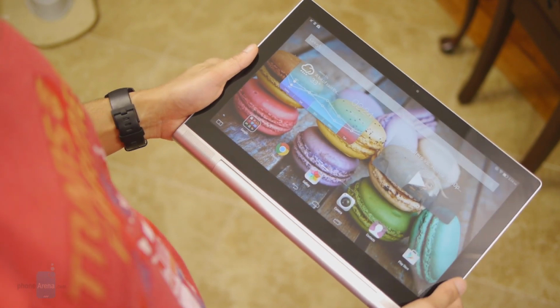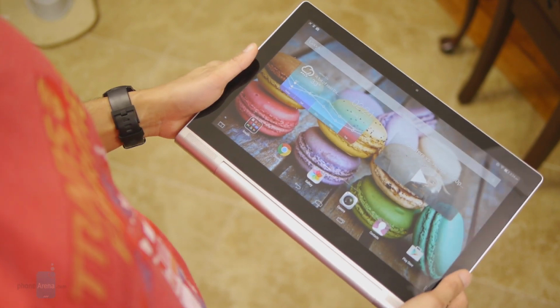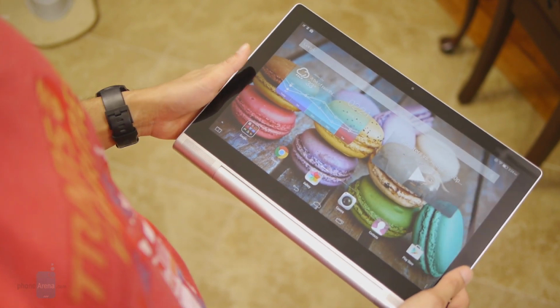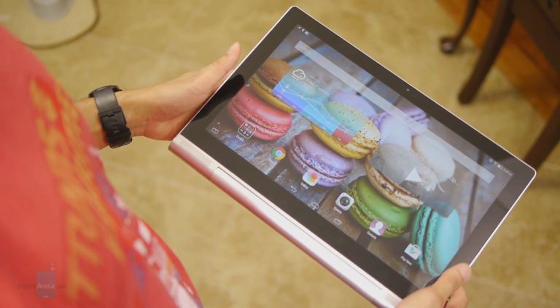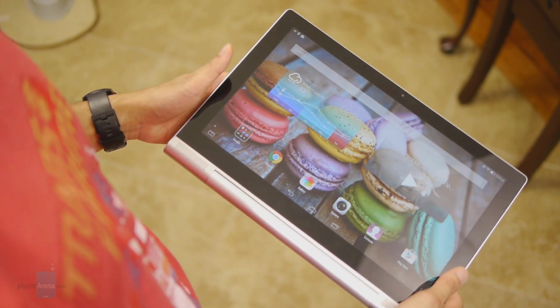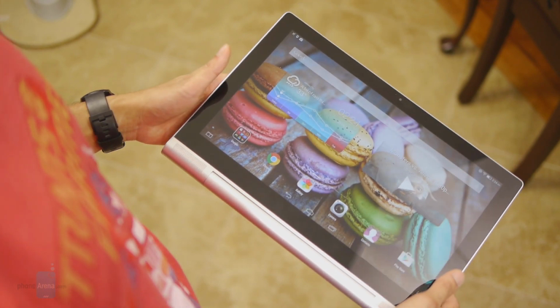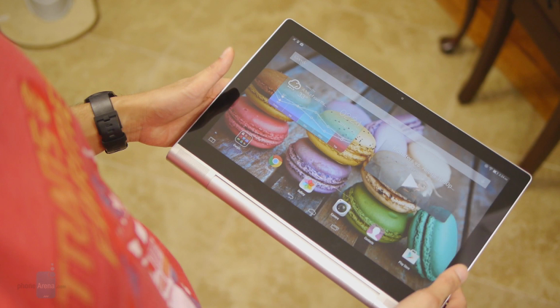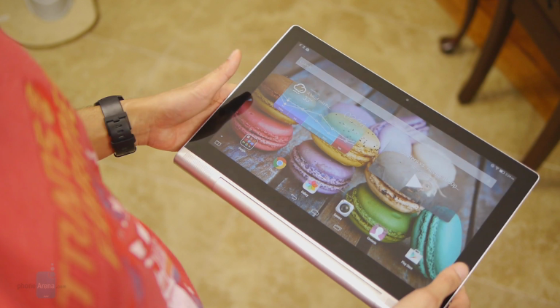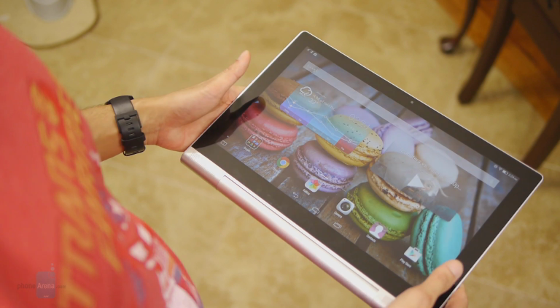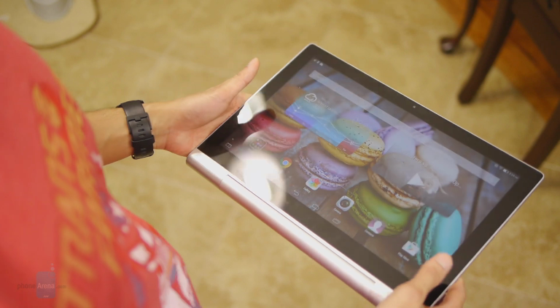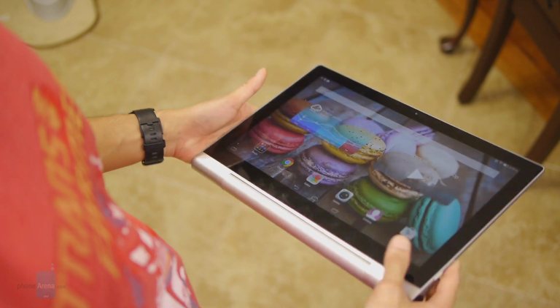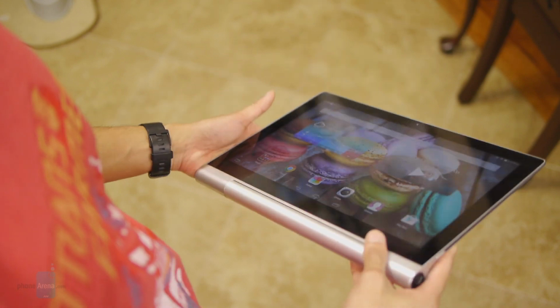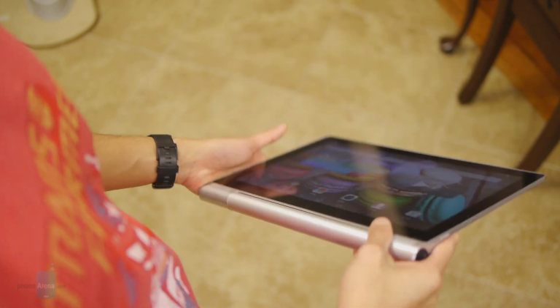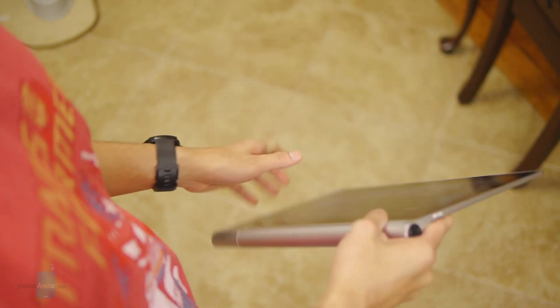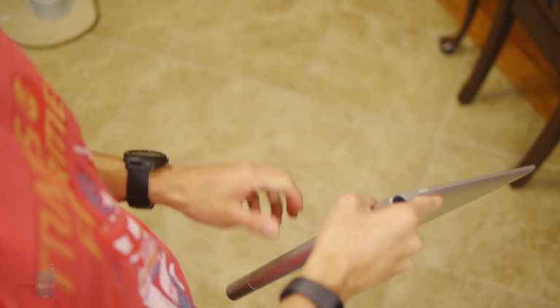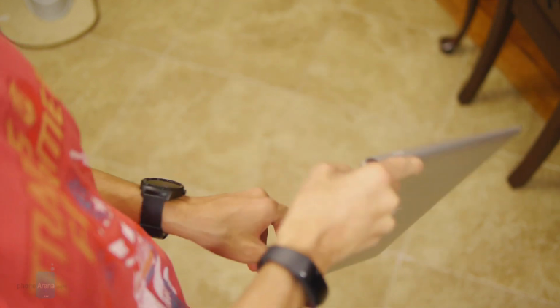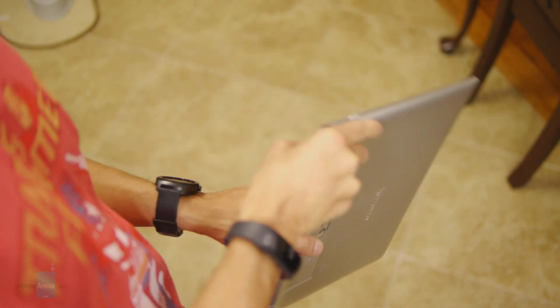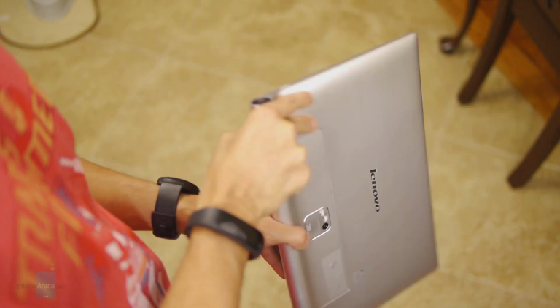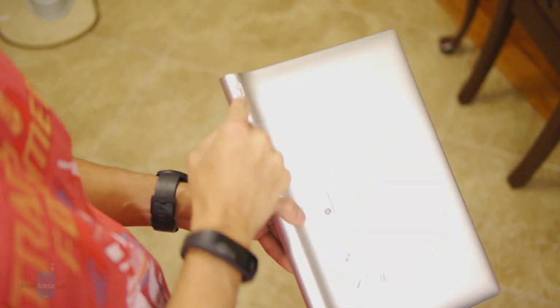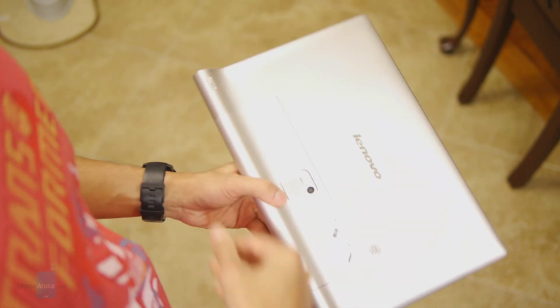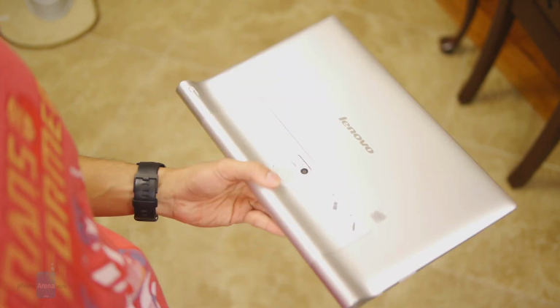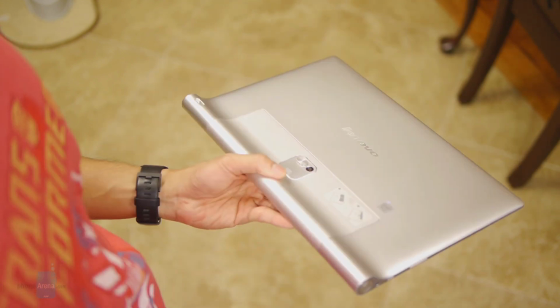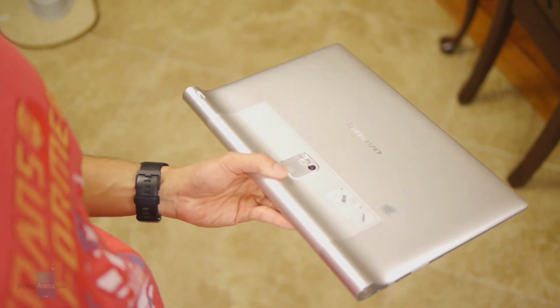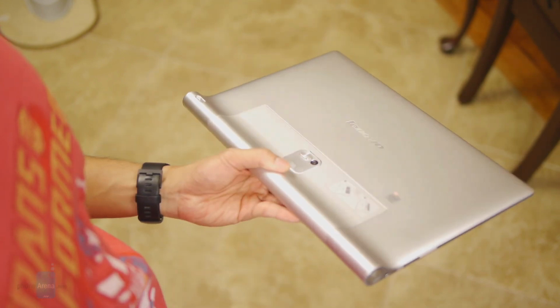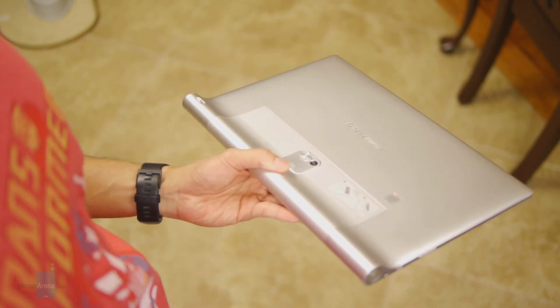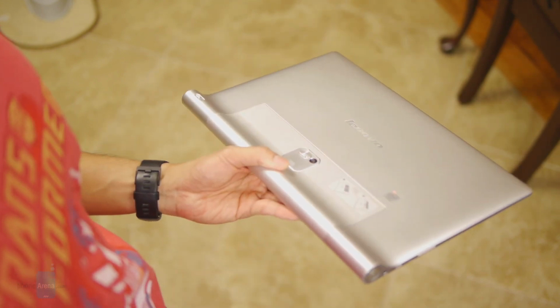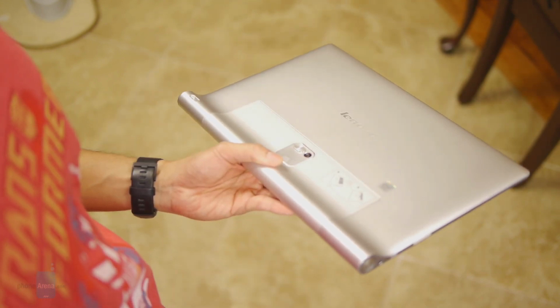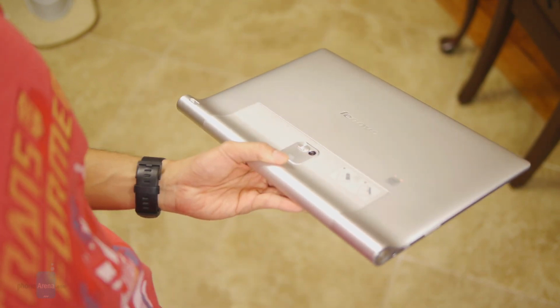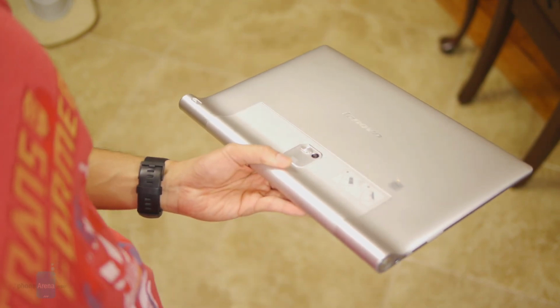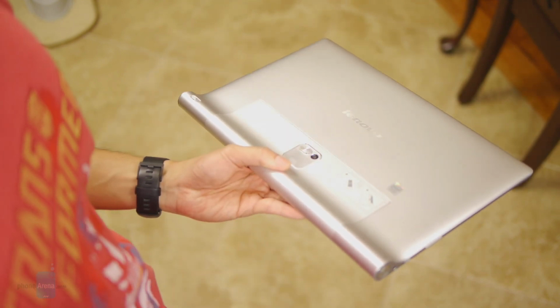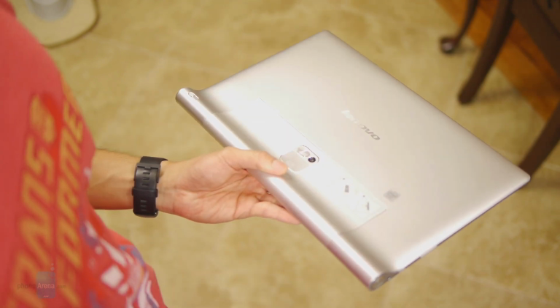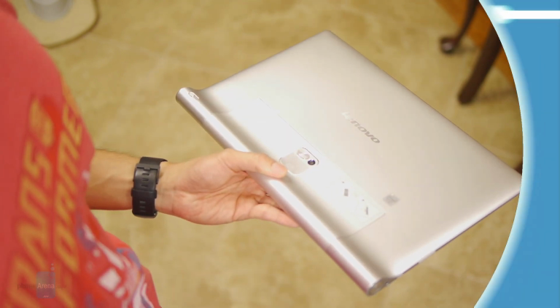If you want to learn more about the Lenovo Yoga Tablet 2 Pro, check our website, Phonerina.com. It's John V — thanks for watching.